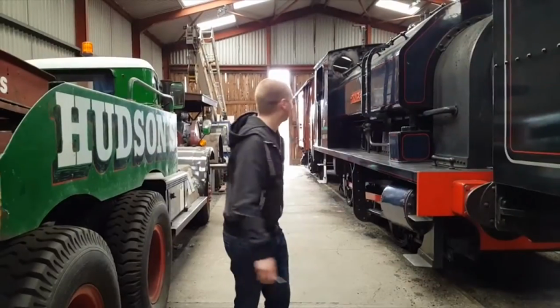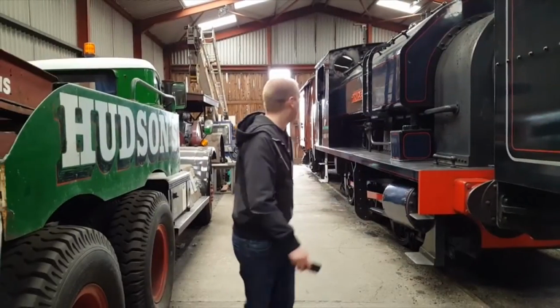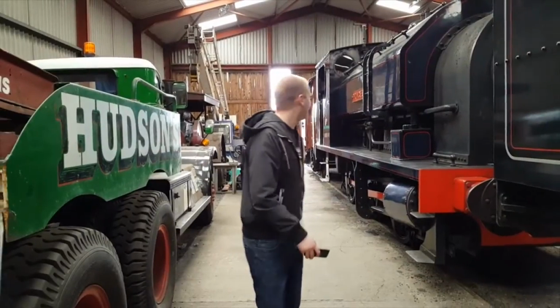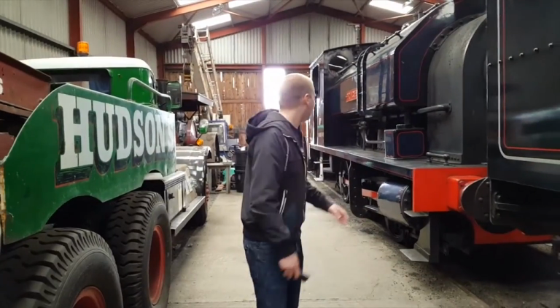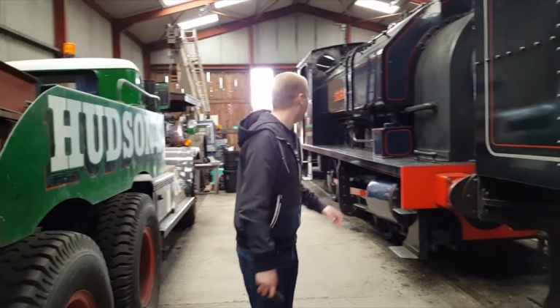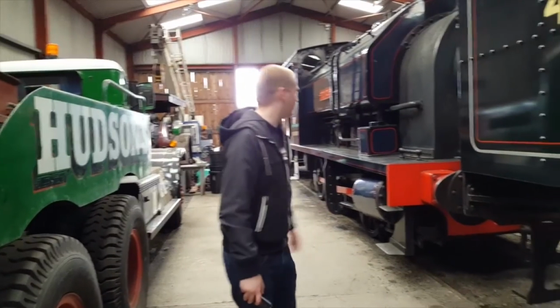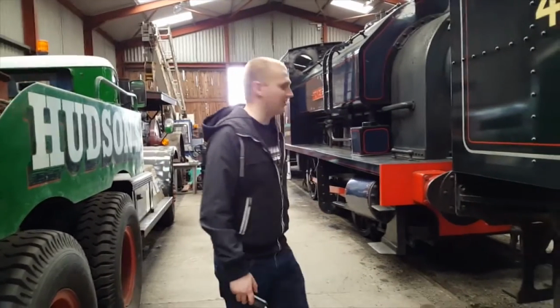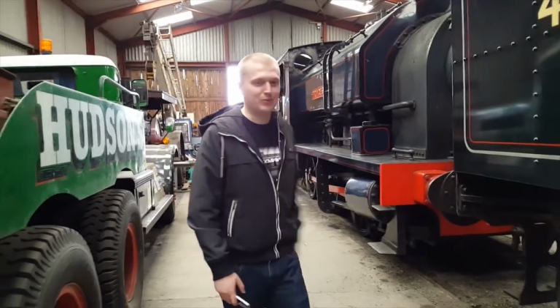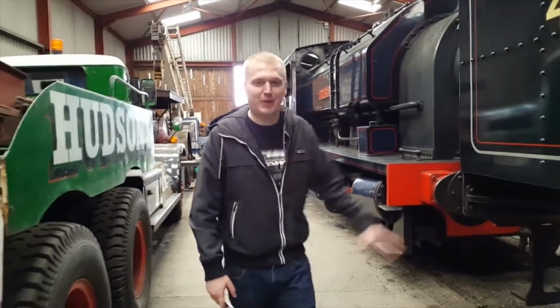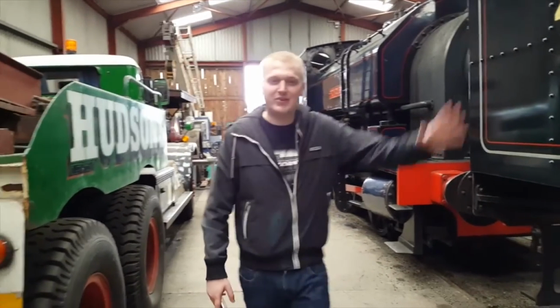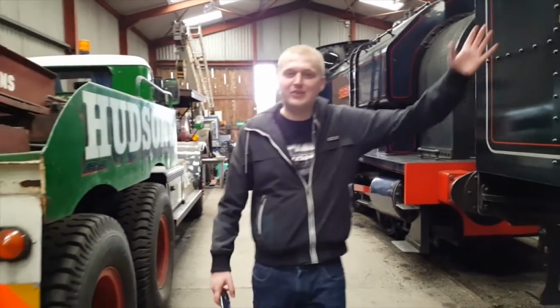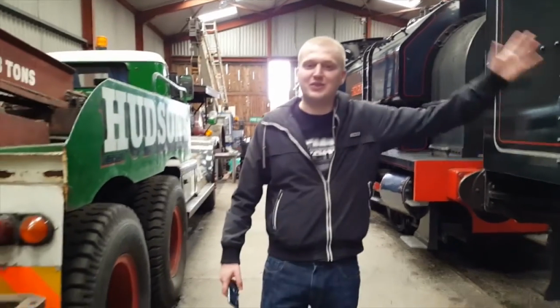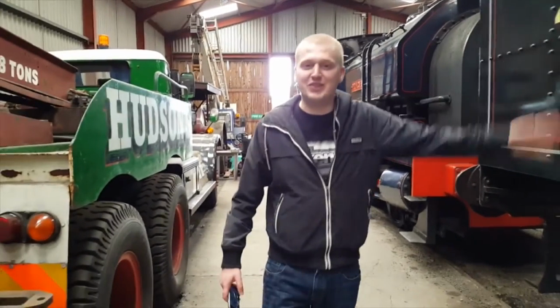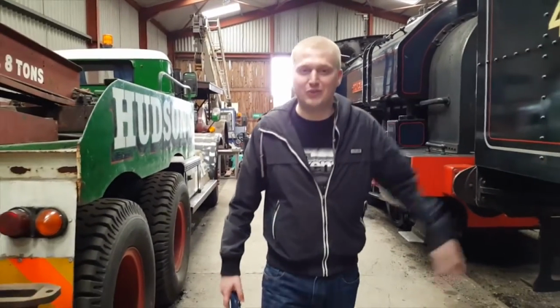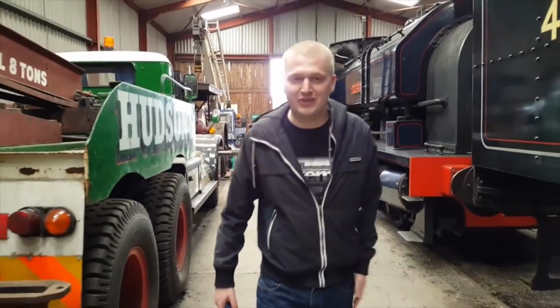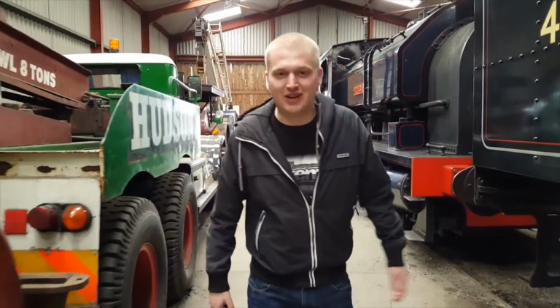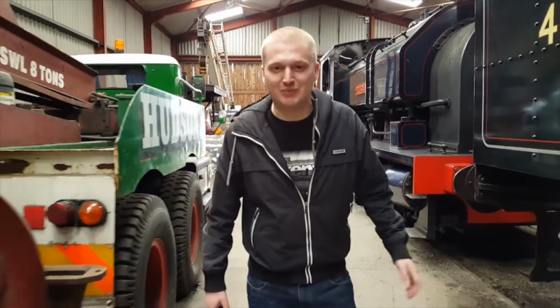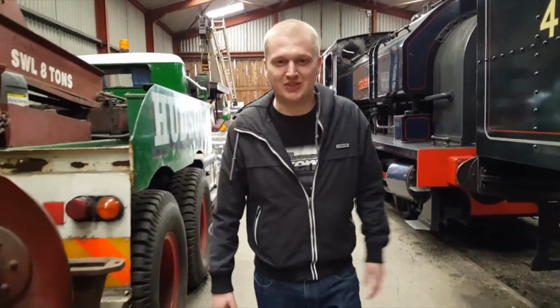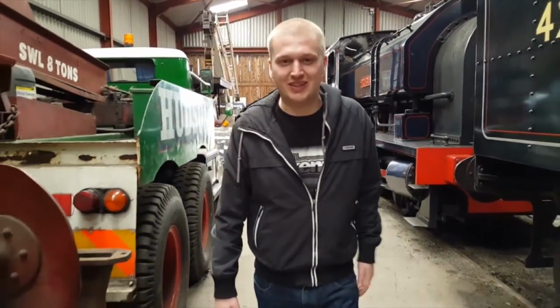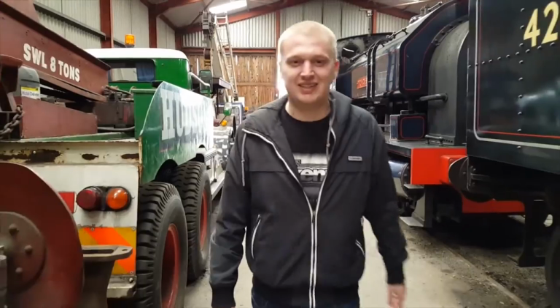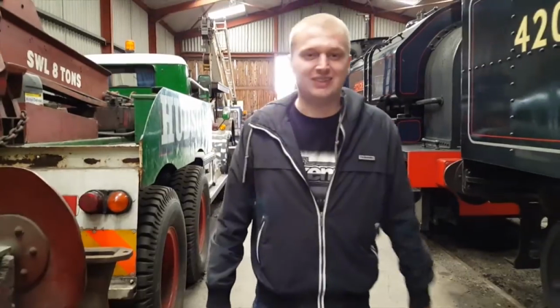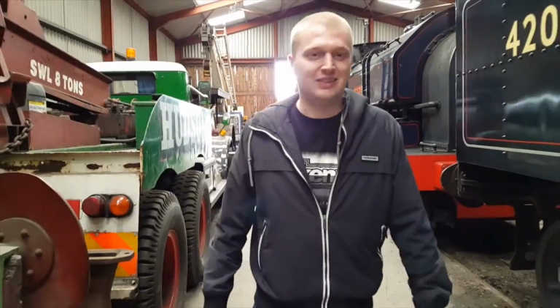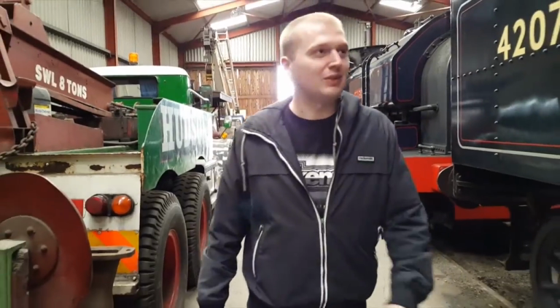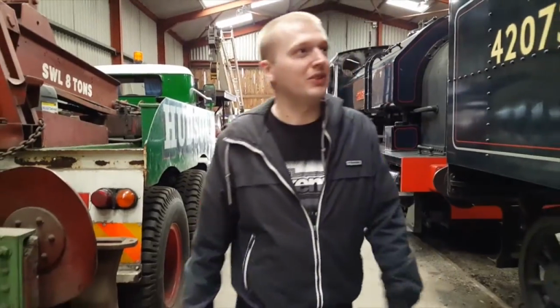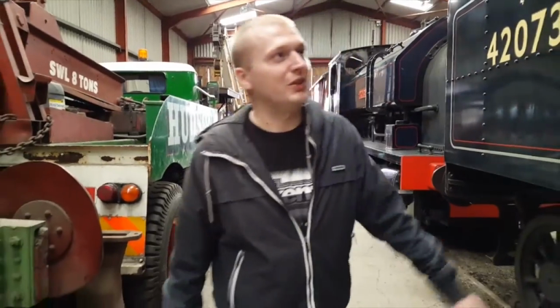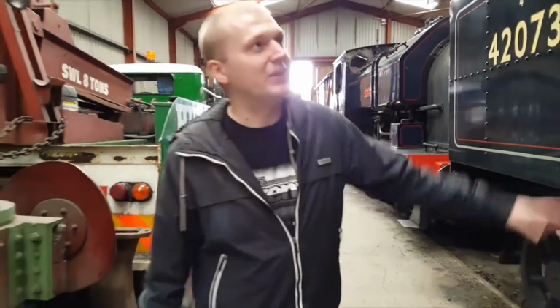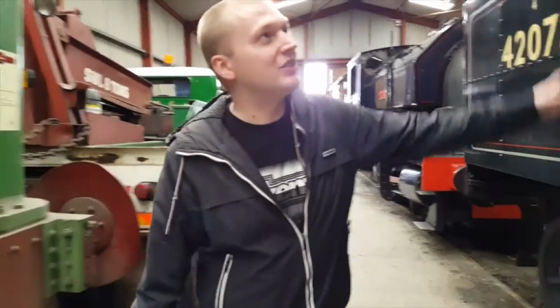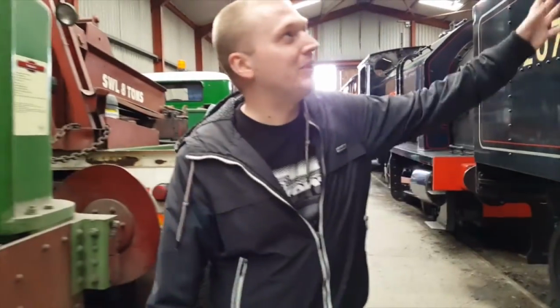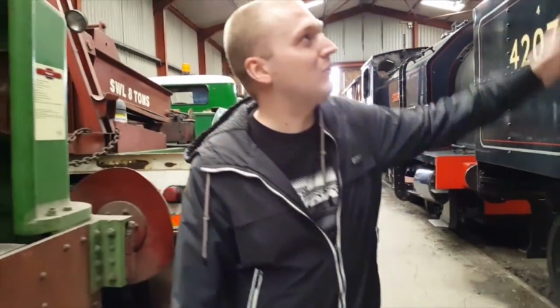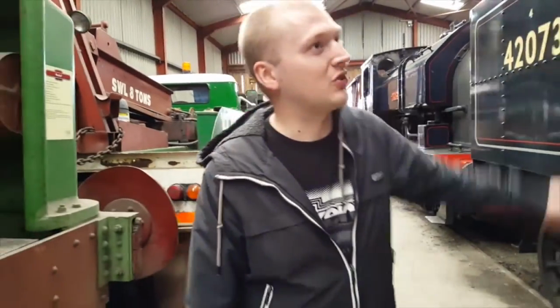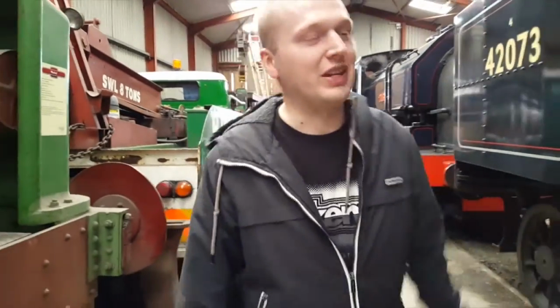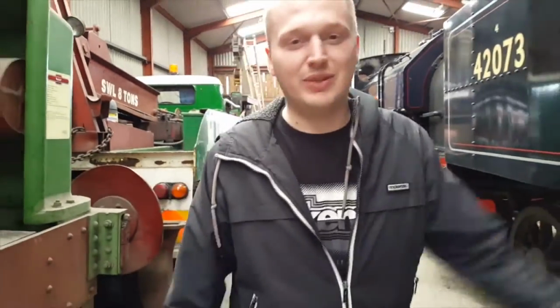These traction engines were pioneers of the Victorian times. What they do is they build up steam.